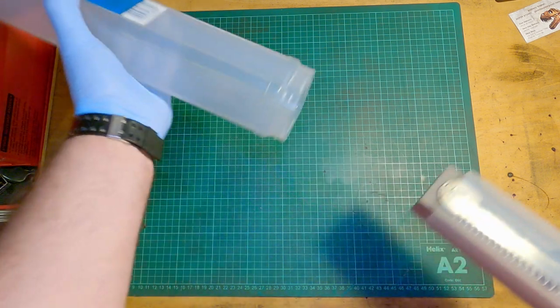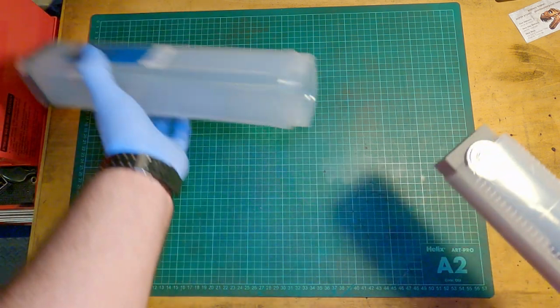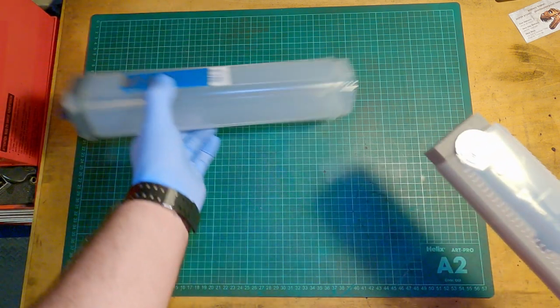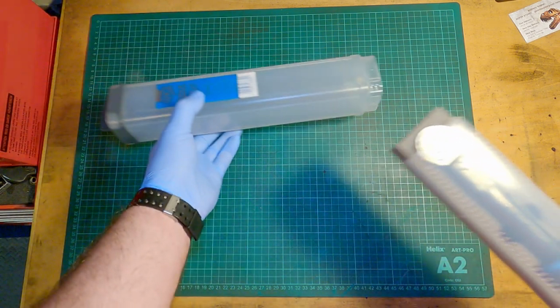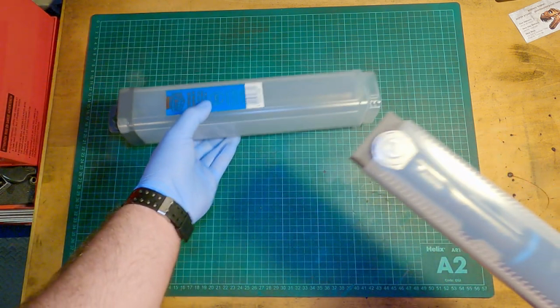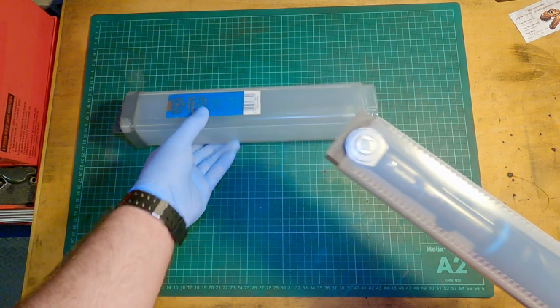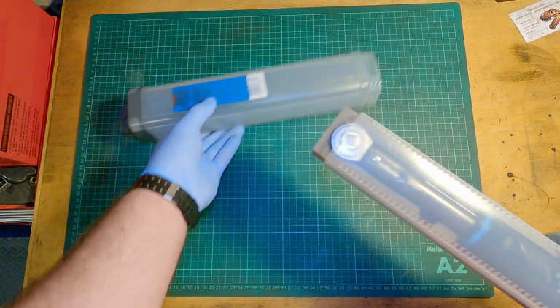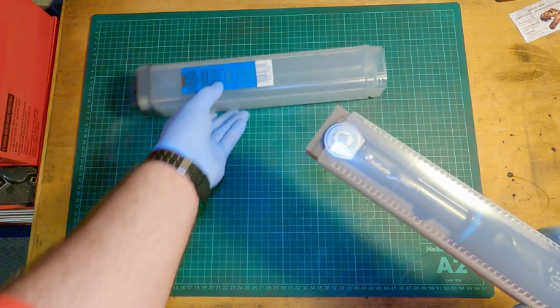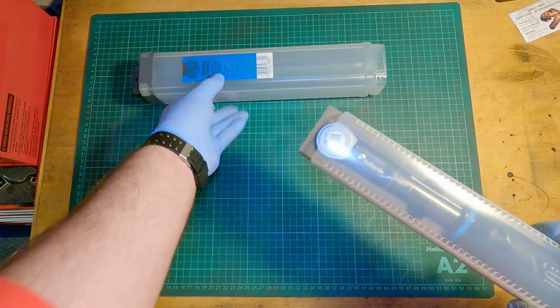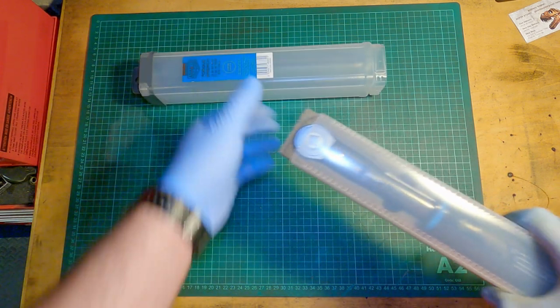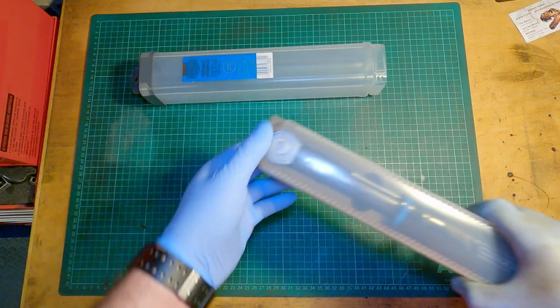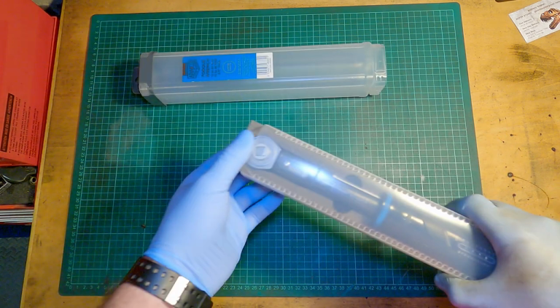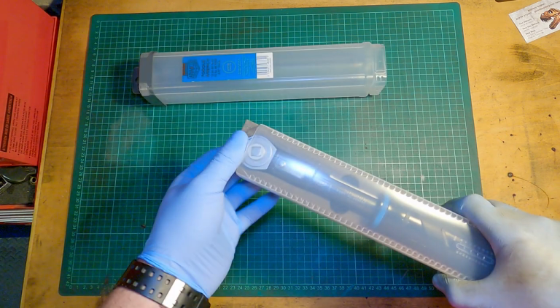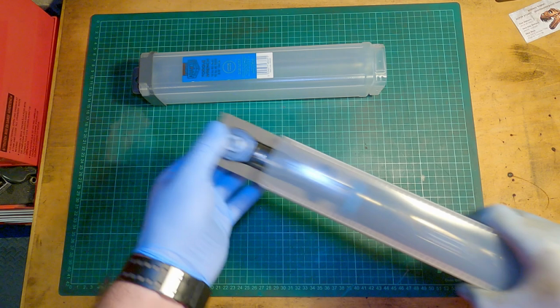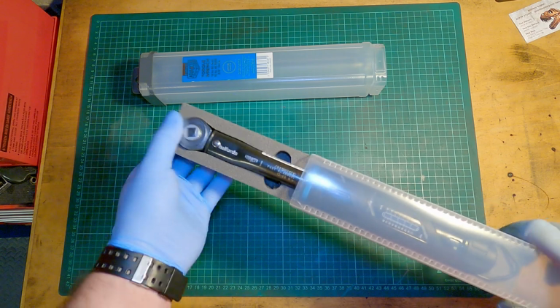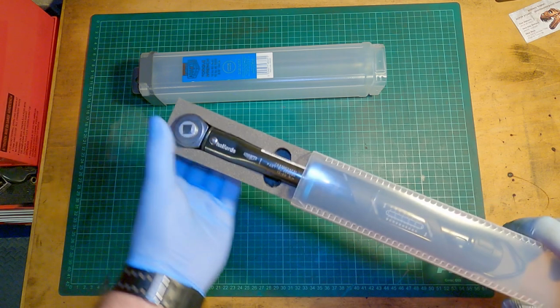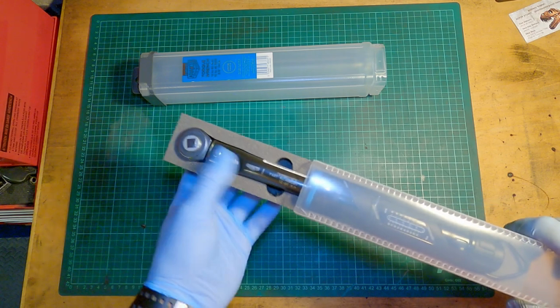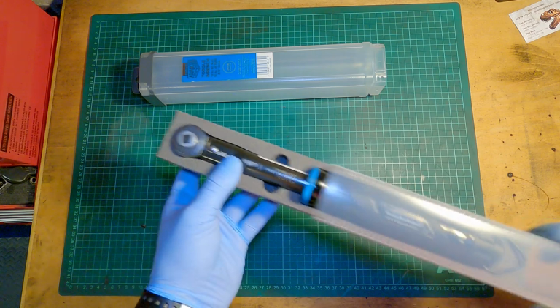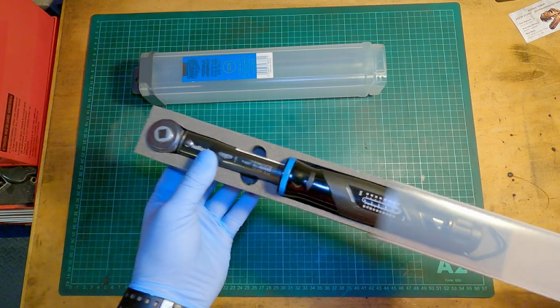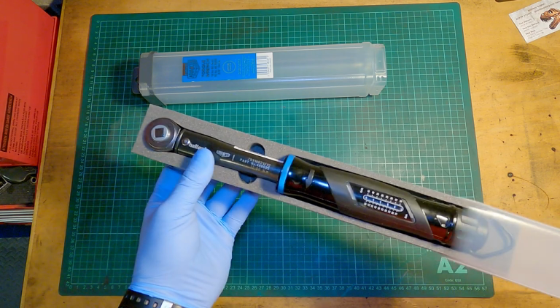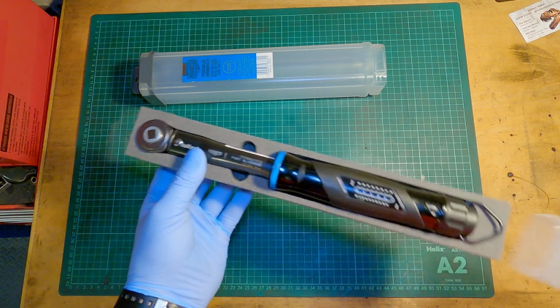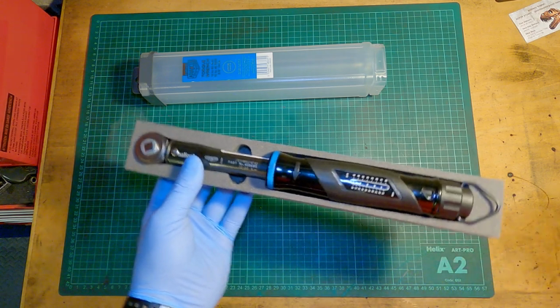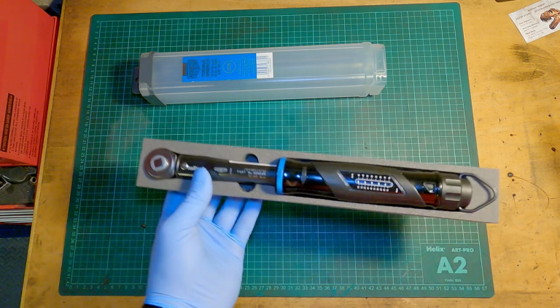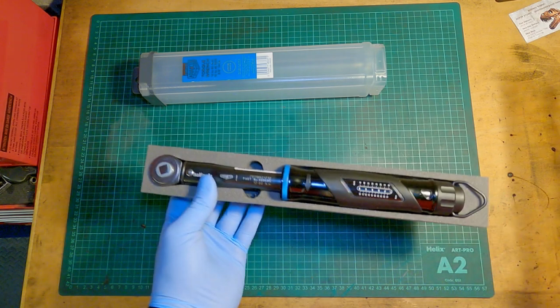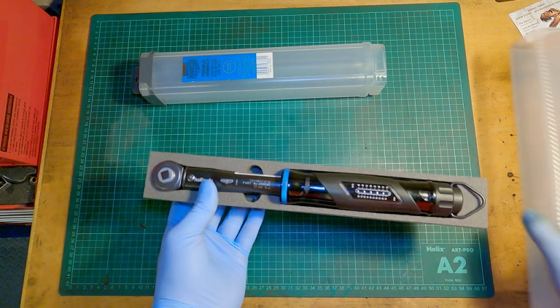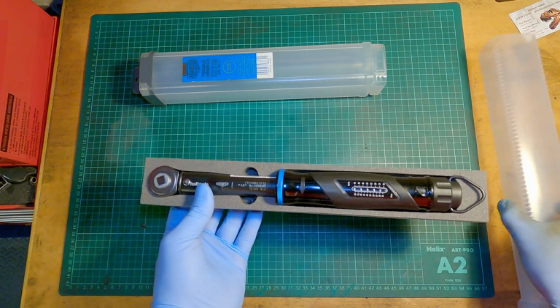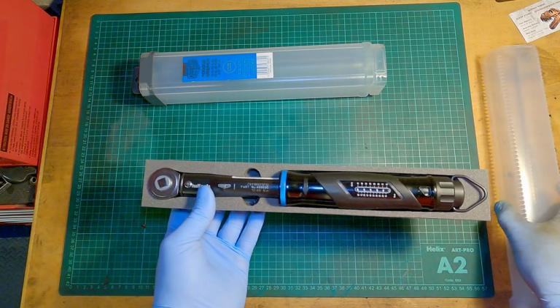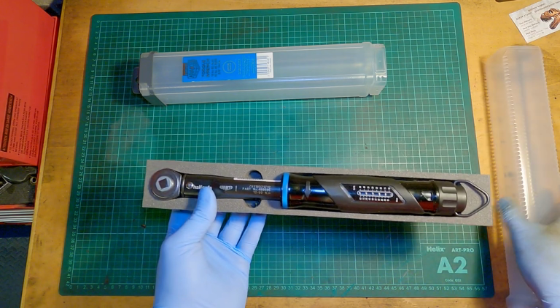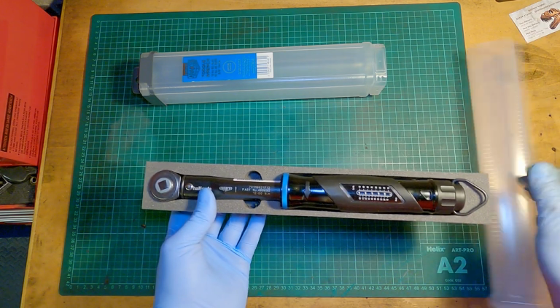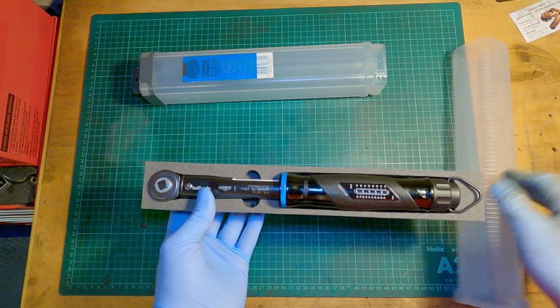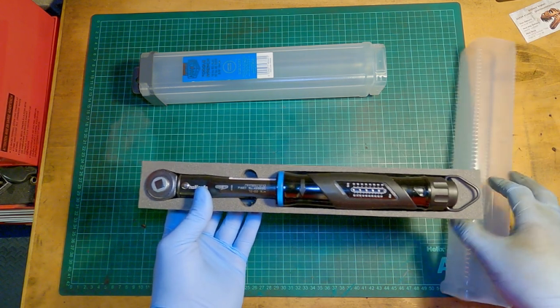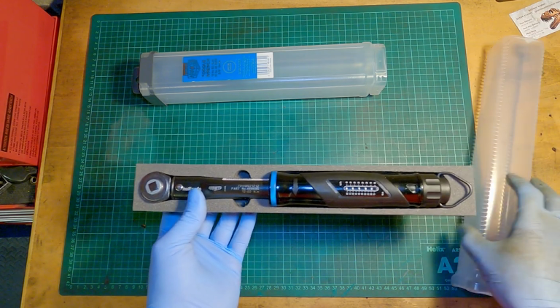You have to twist it a bit to open it and pull it out. Let's have a first look at the torque wrench. Nice — it's looking pretty nice.